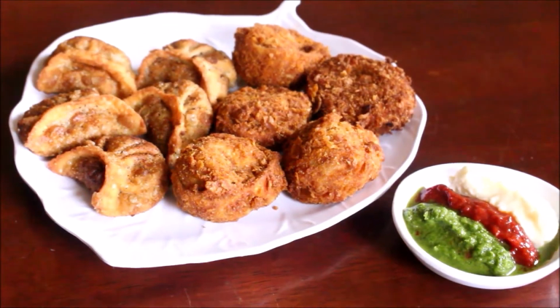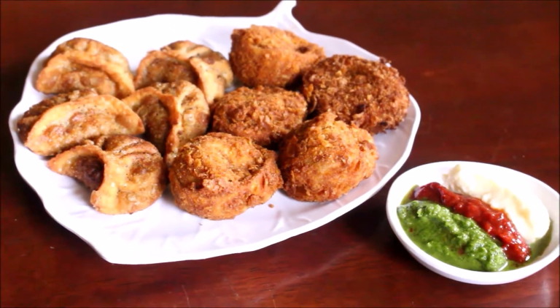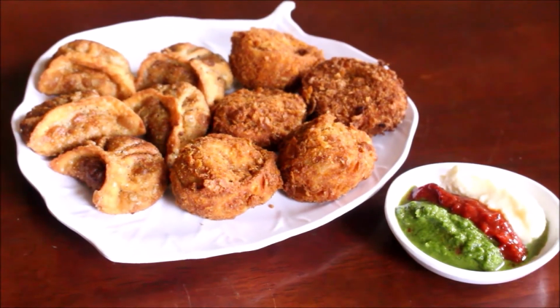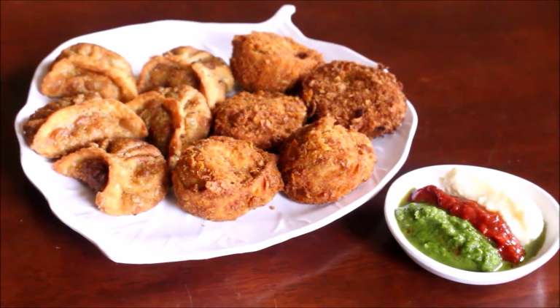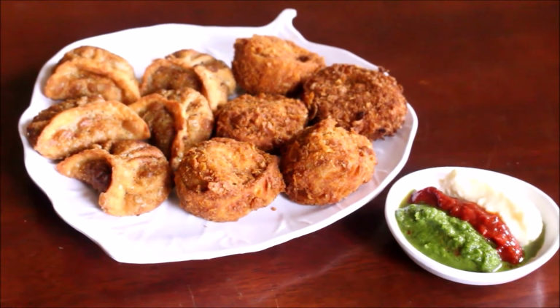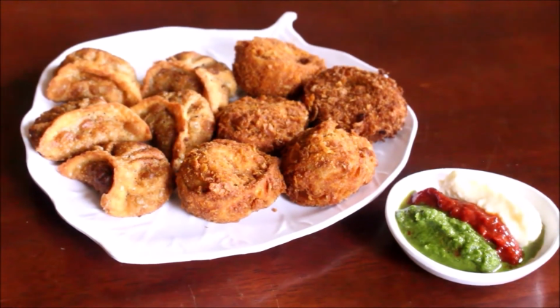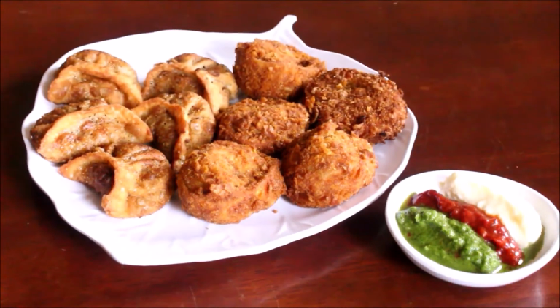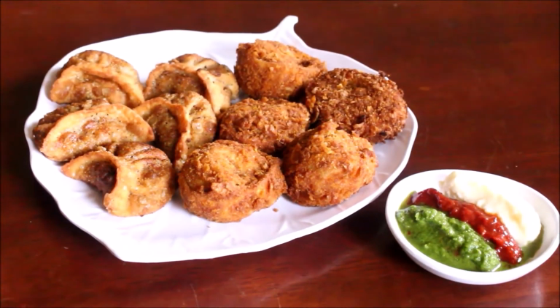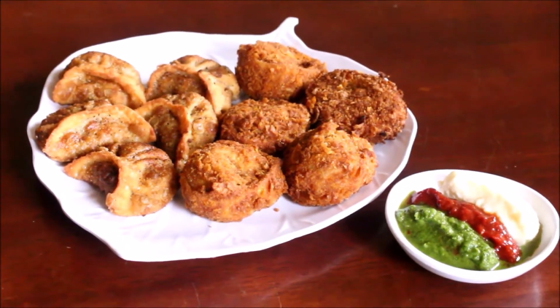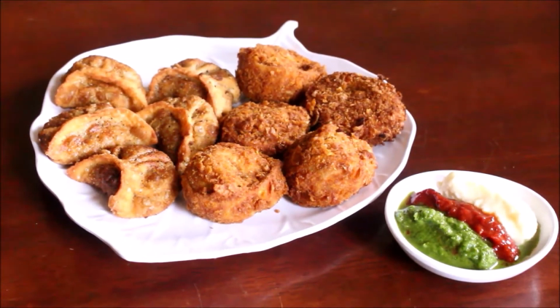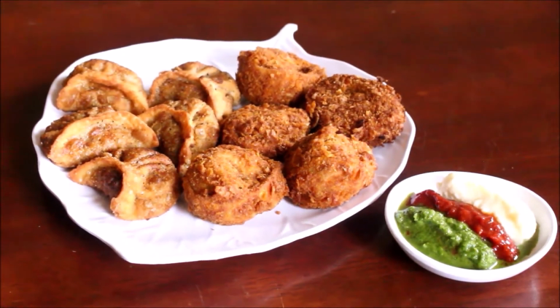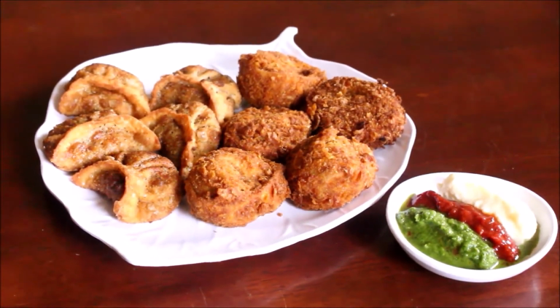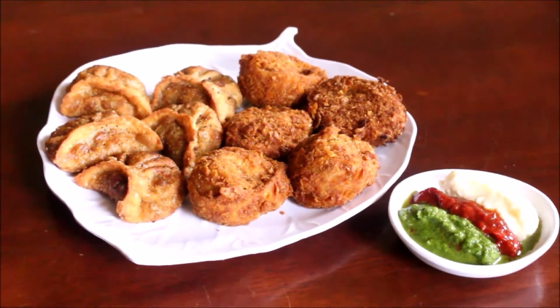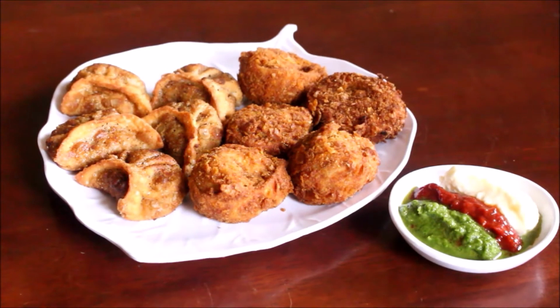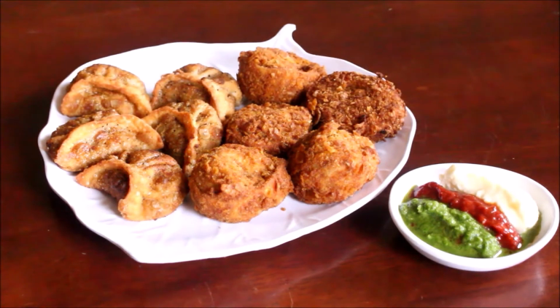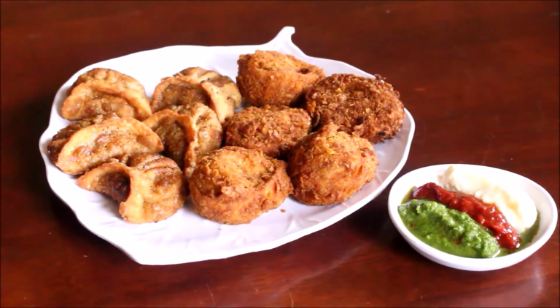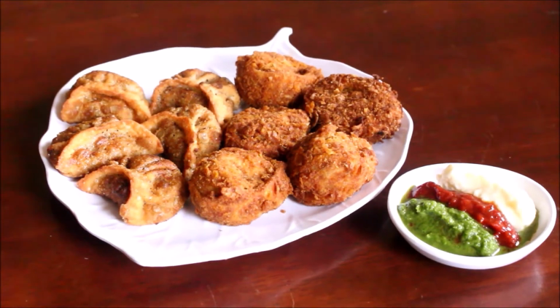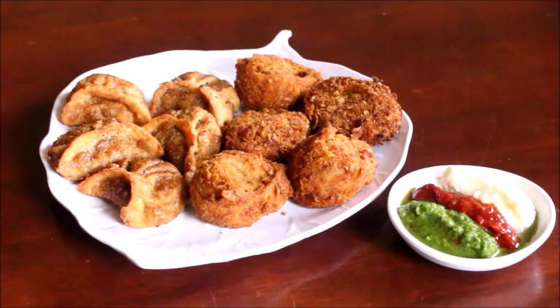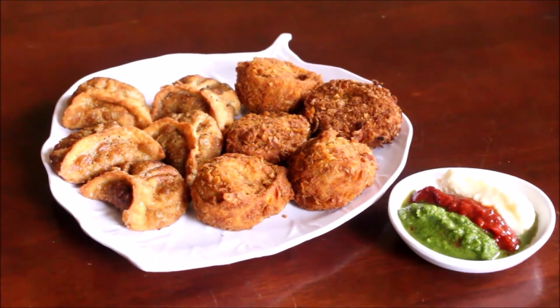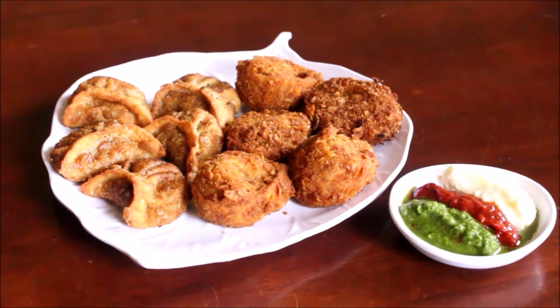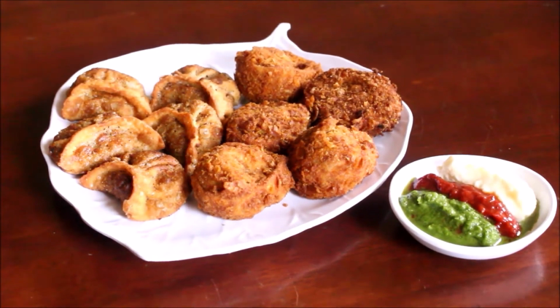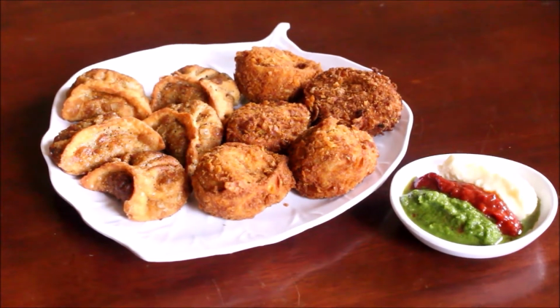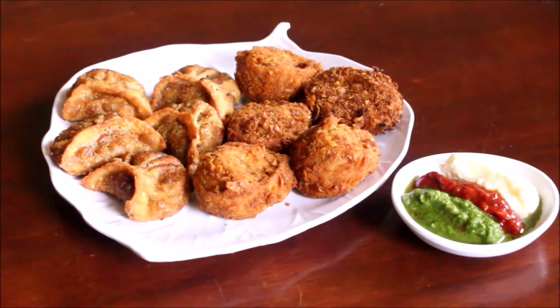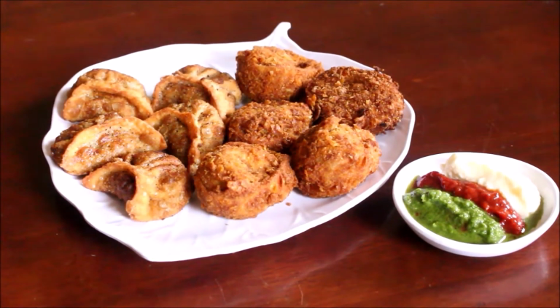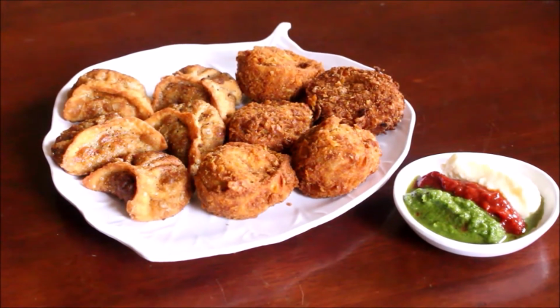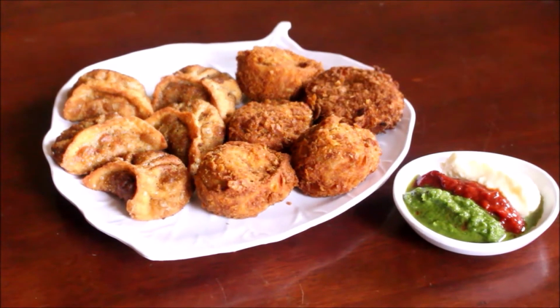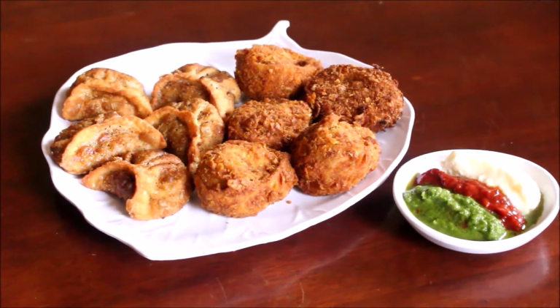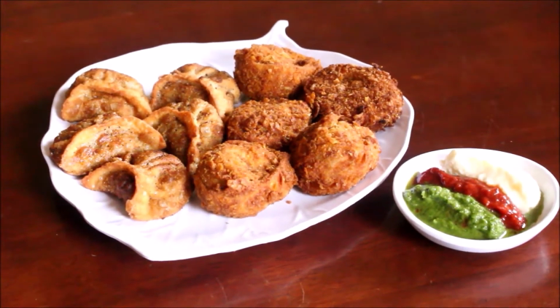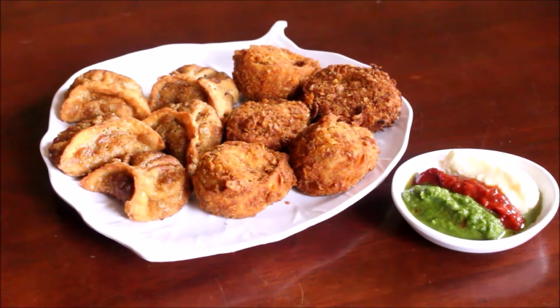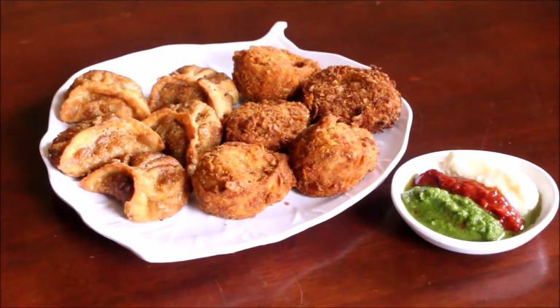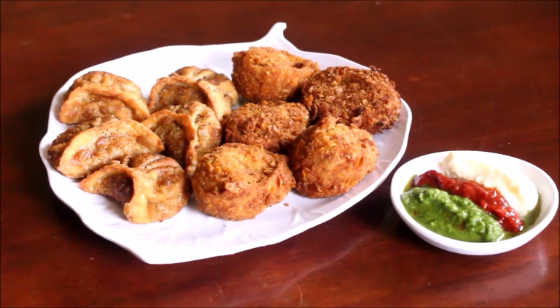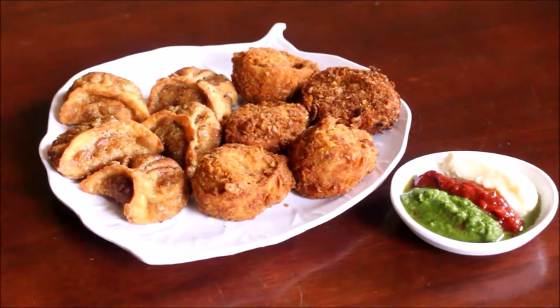I am going to make chicken momos, vegetable momos, and soya momos.